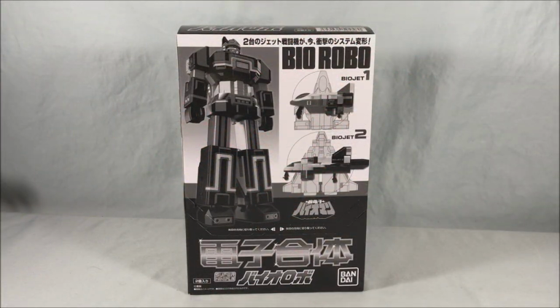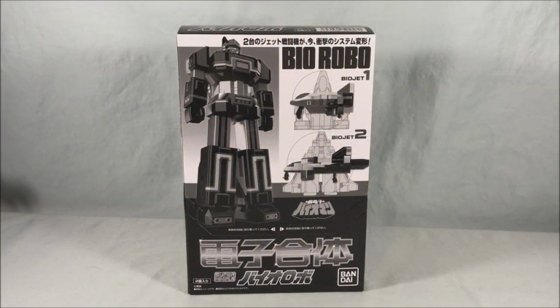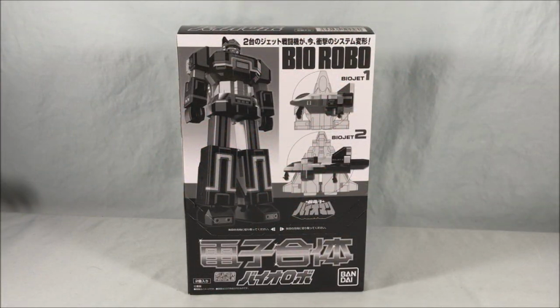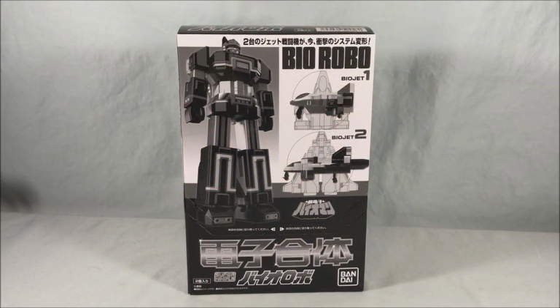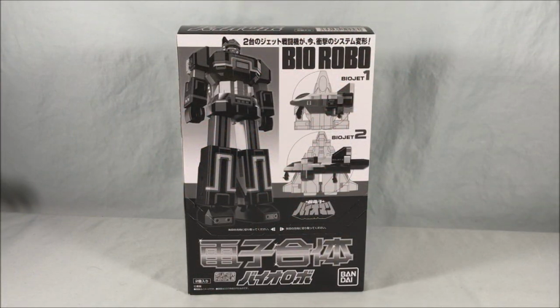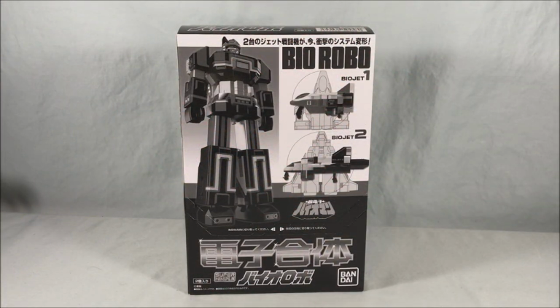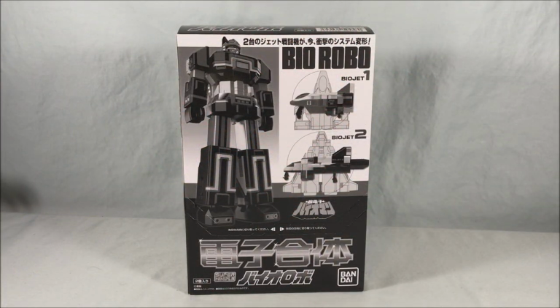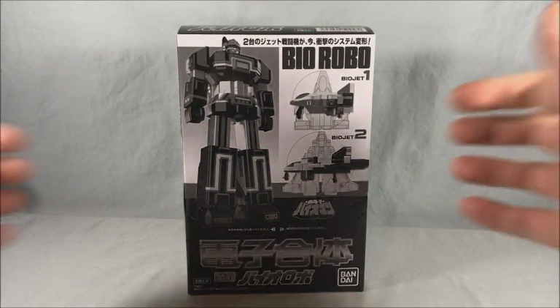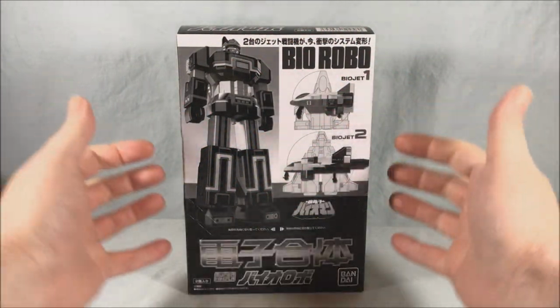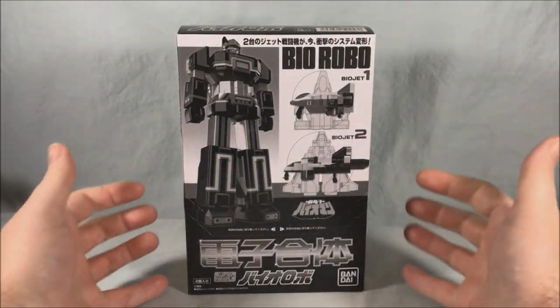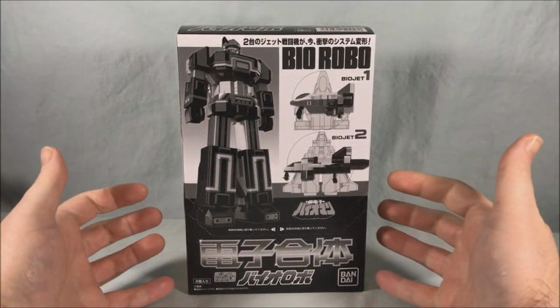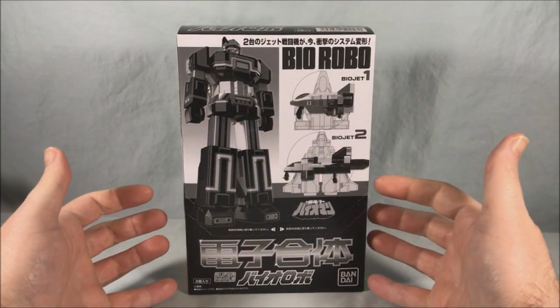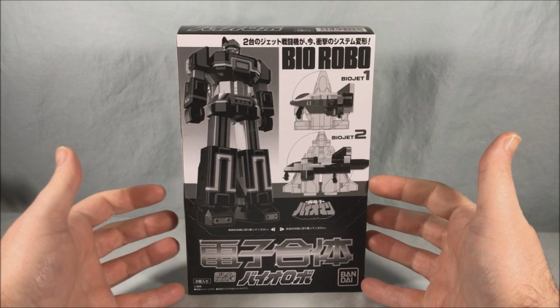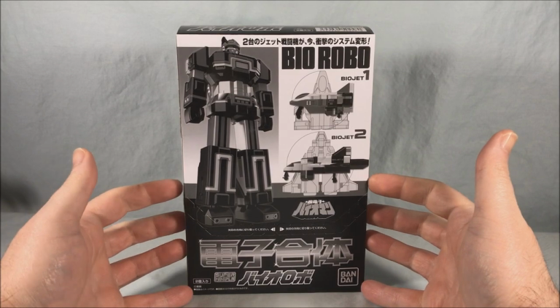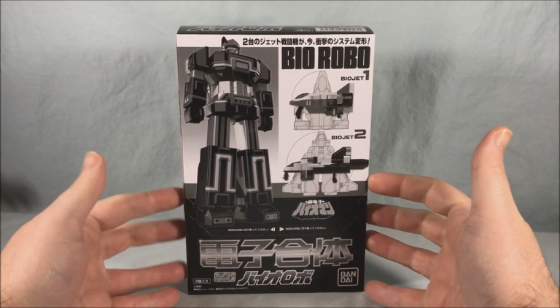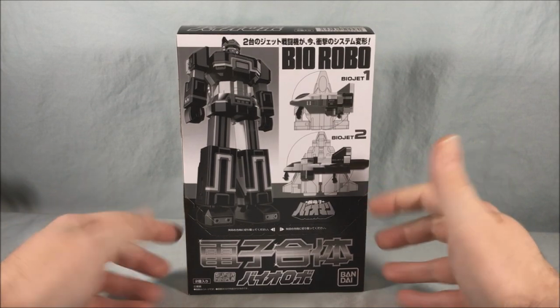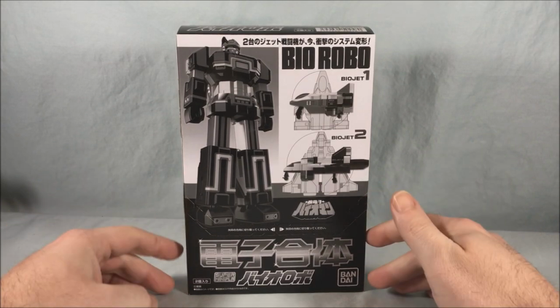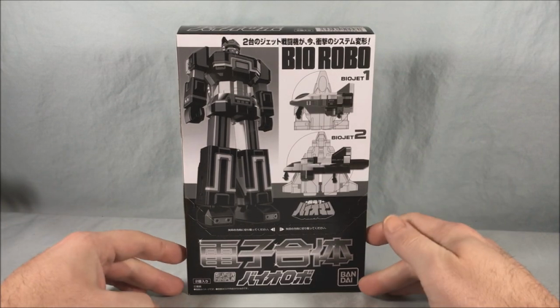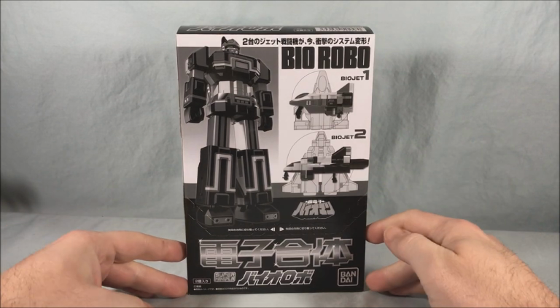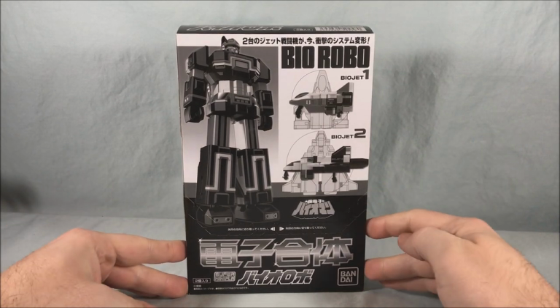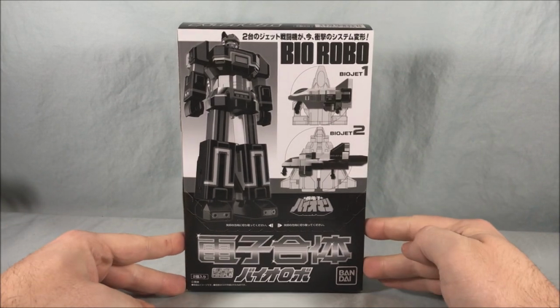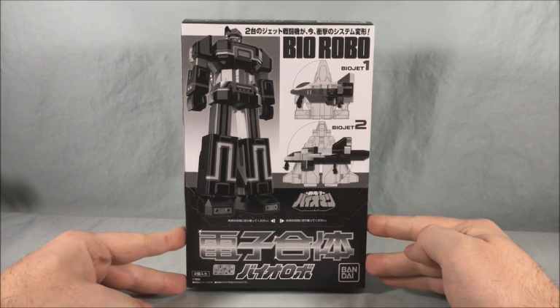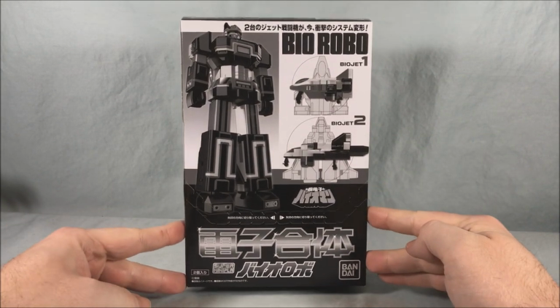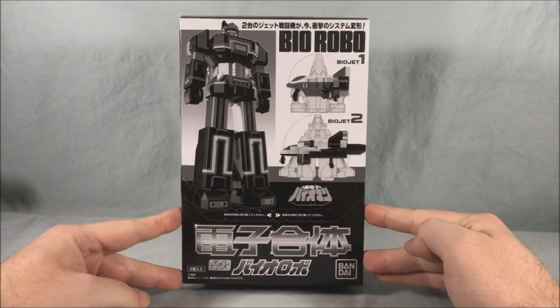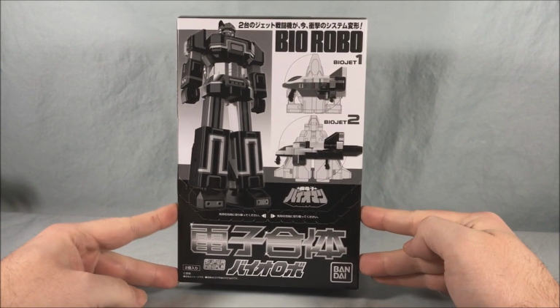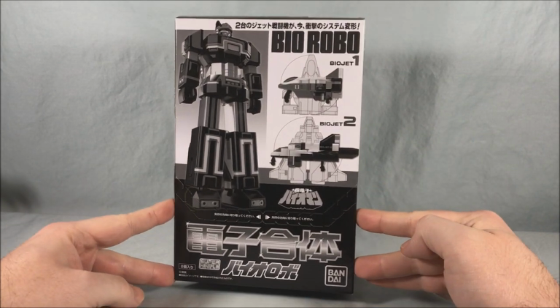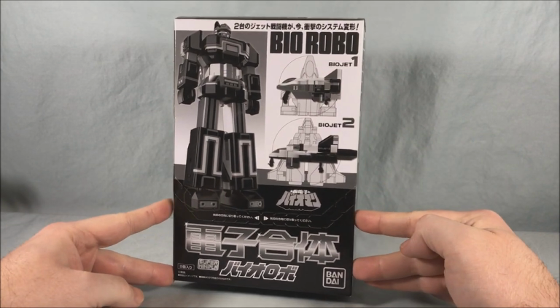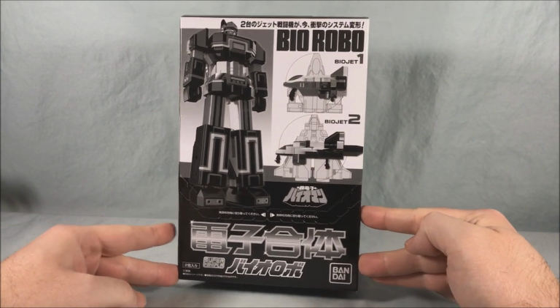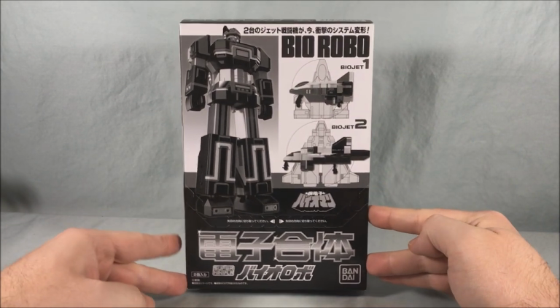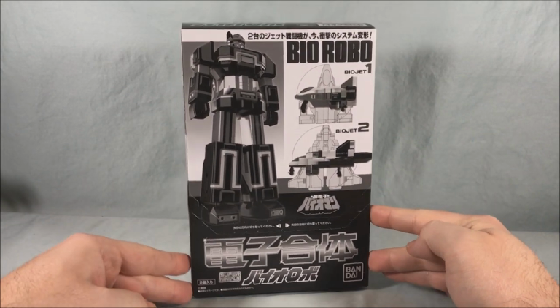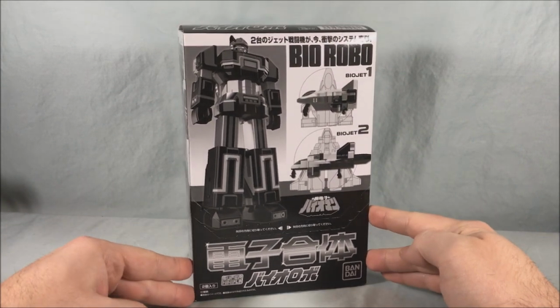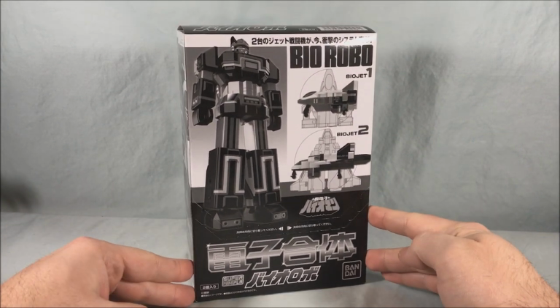Hello fellow collectors and welcome to Long's Toys. Today we are taking a look at the Super Mini Plus set for Bio Robo from Chodenshi Bio Man.